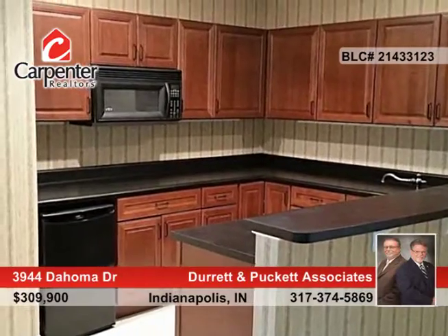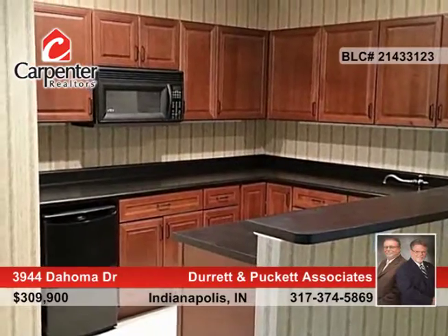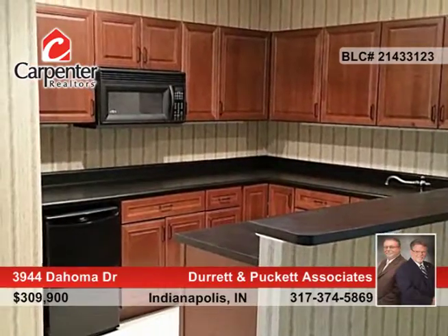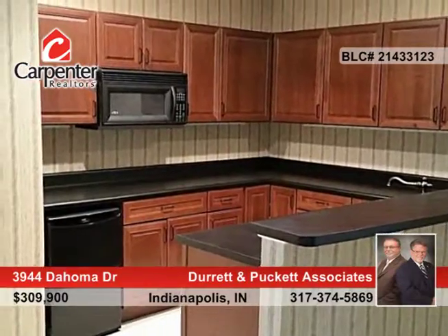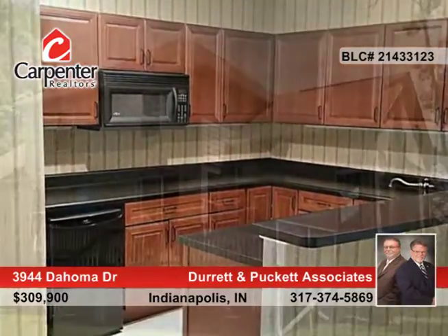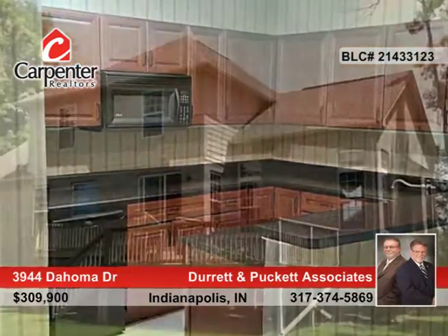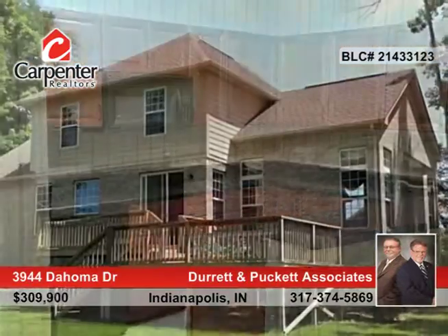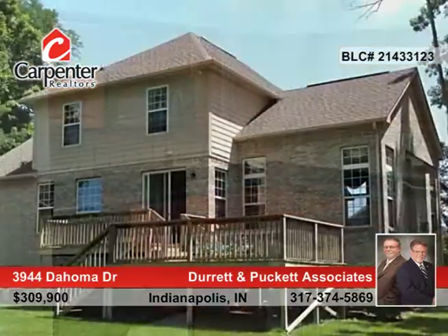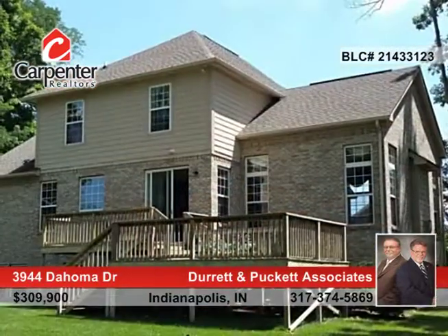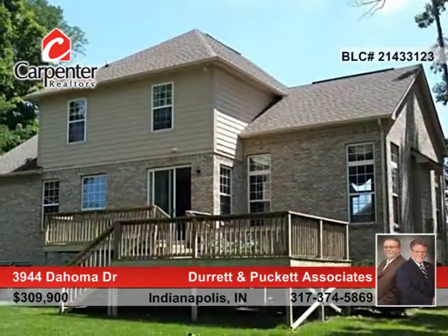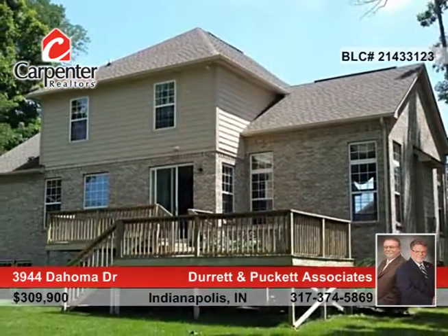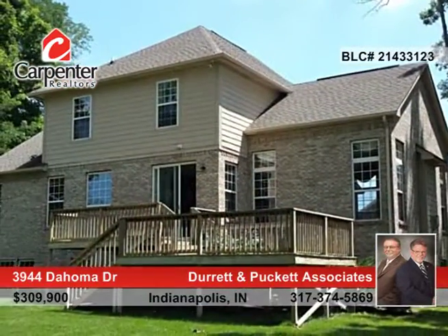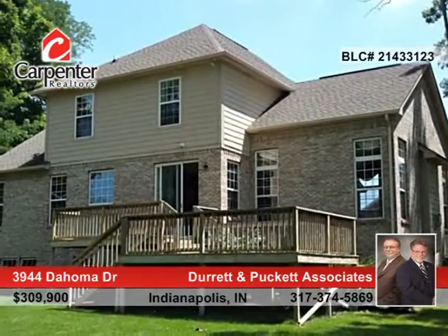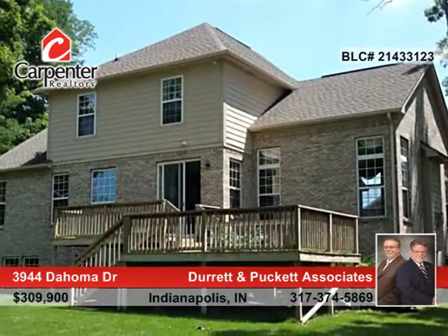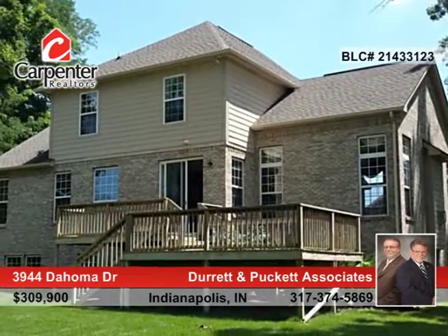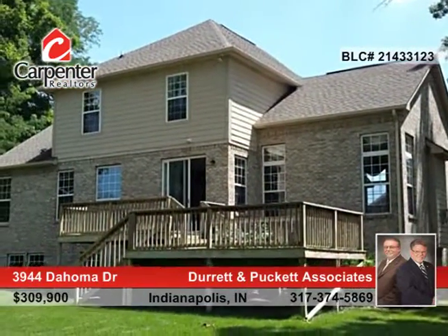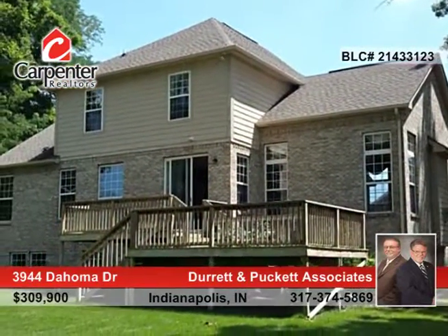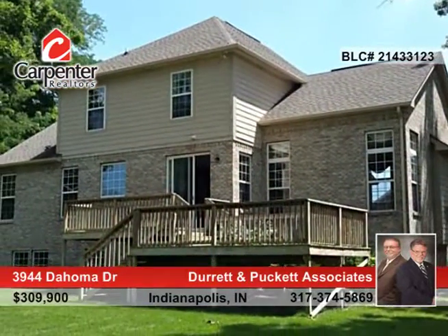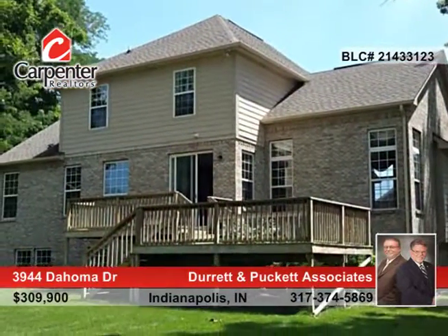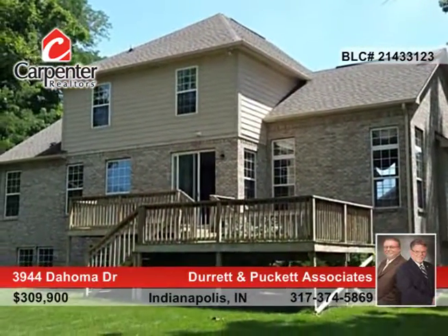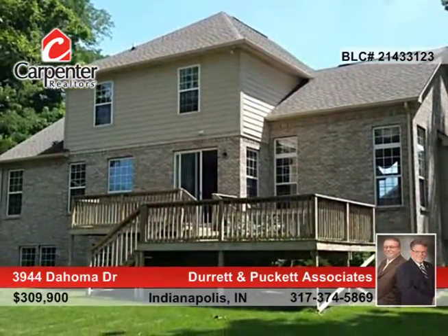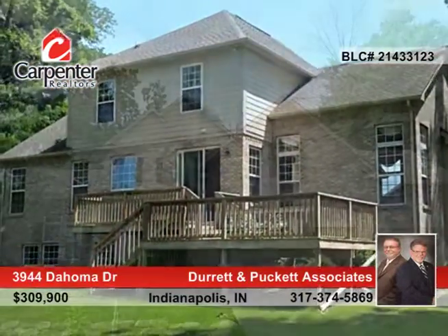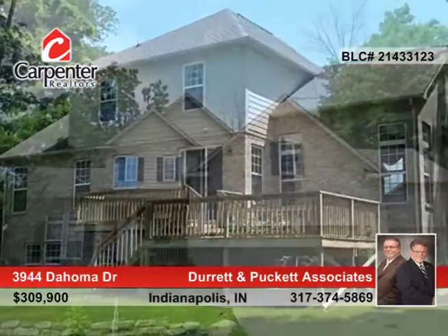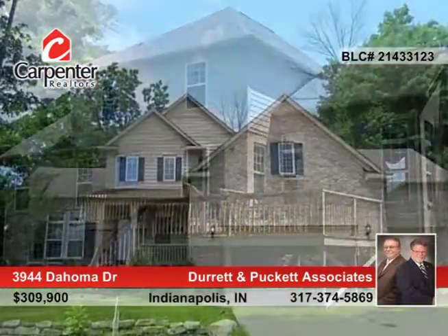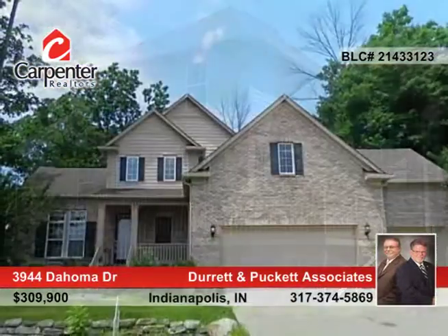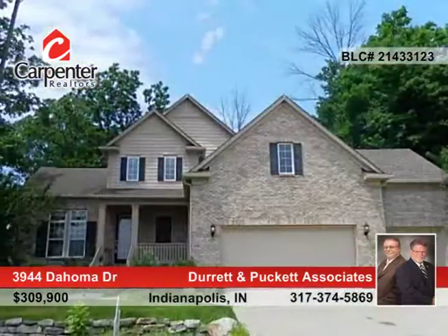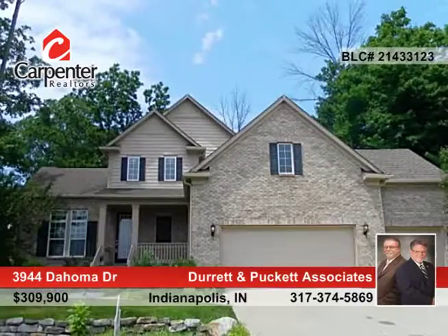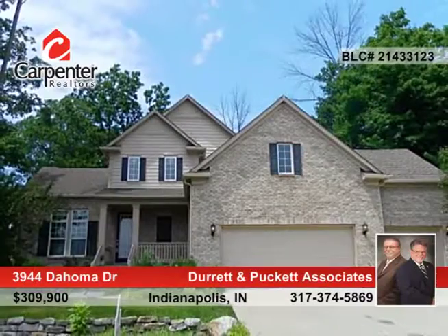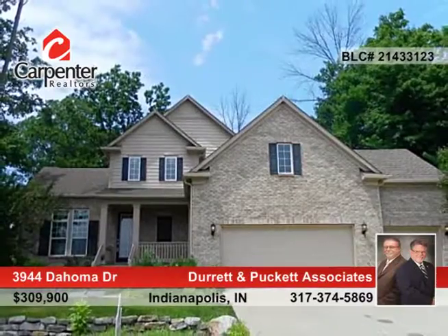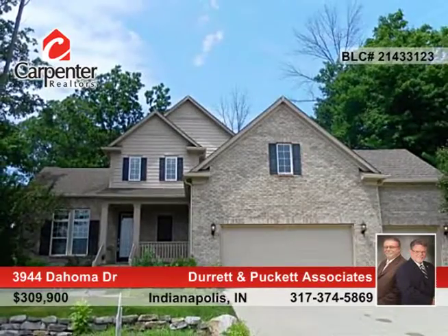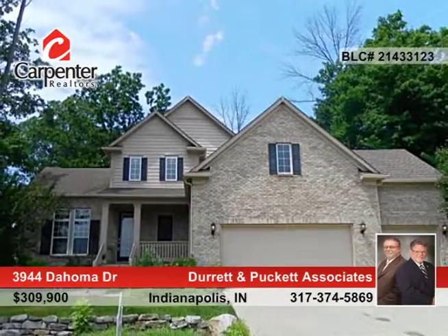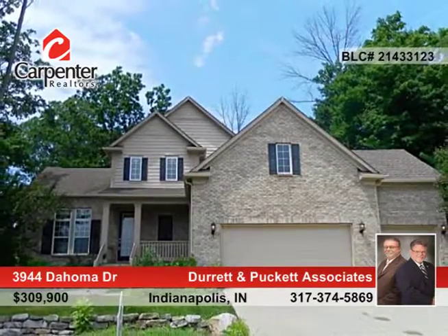This home has so much to offer and is waiting for your call to Durrett and Puckett Associates right away.